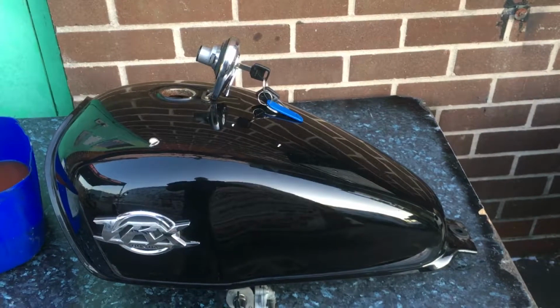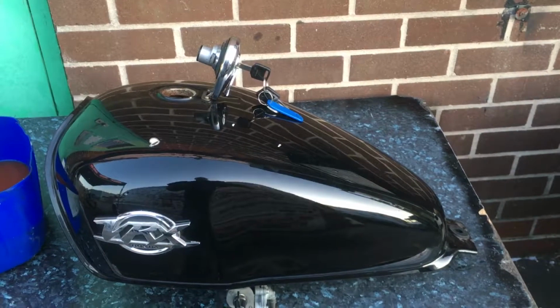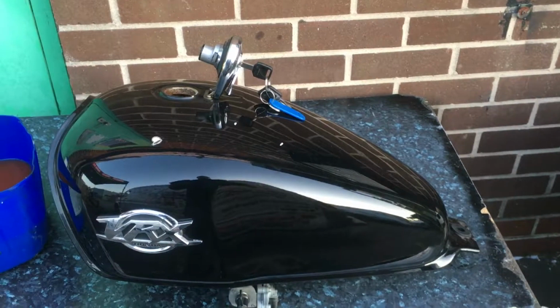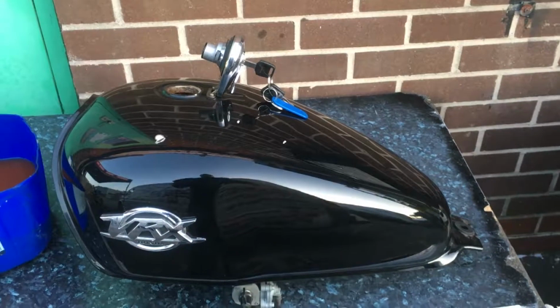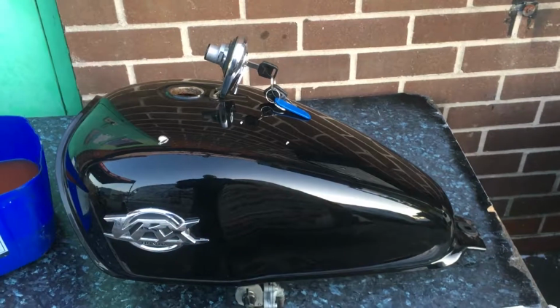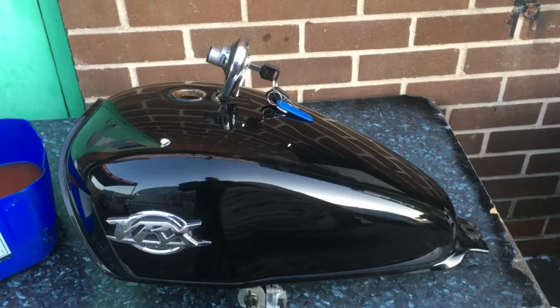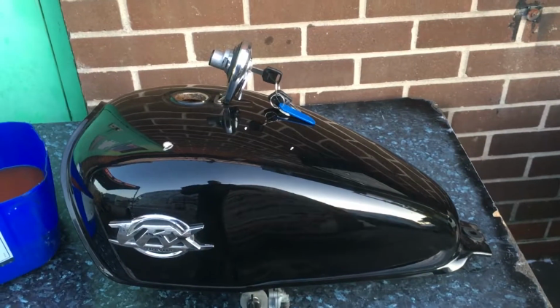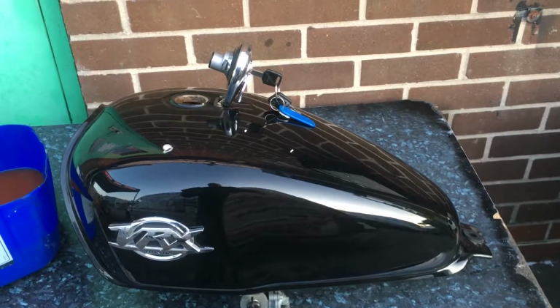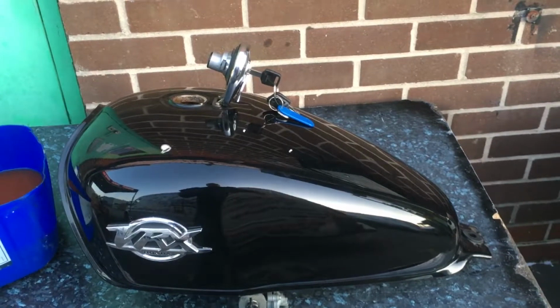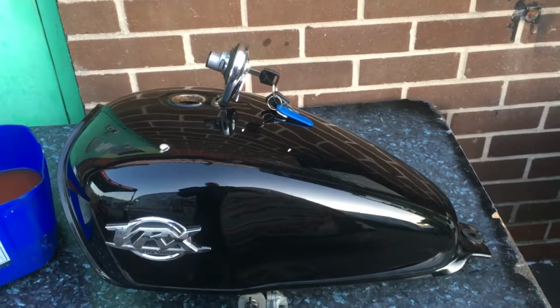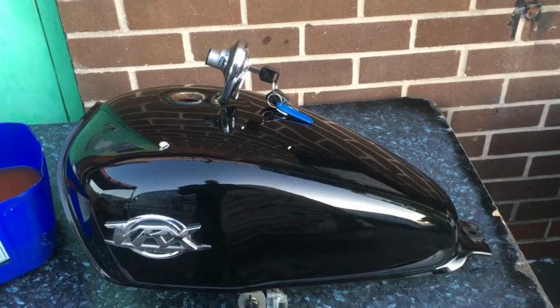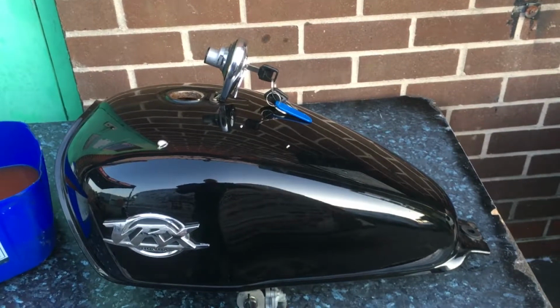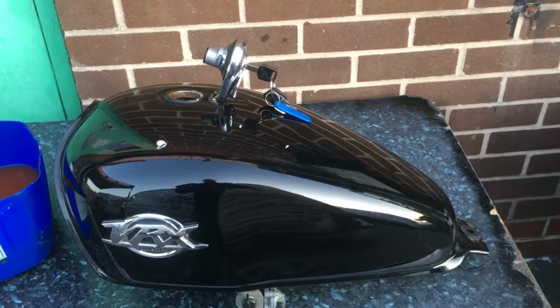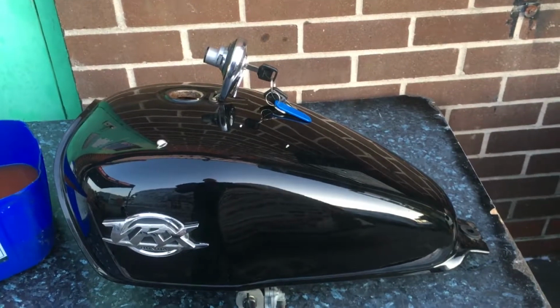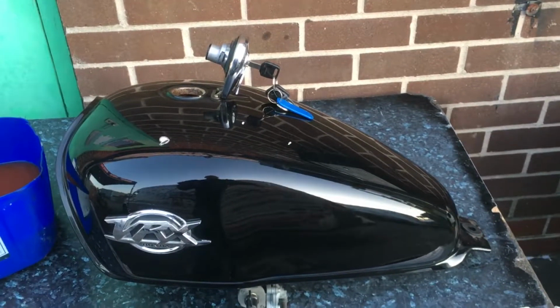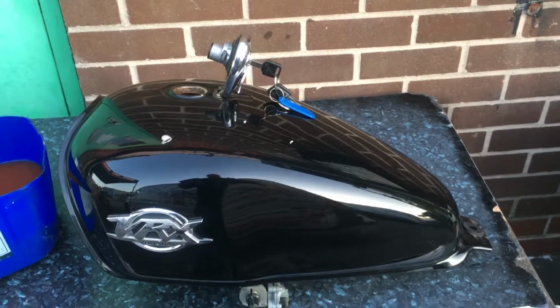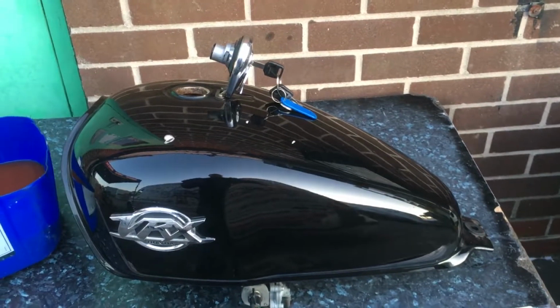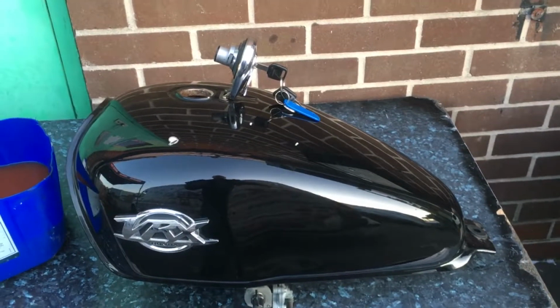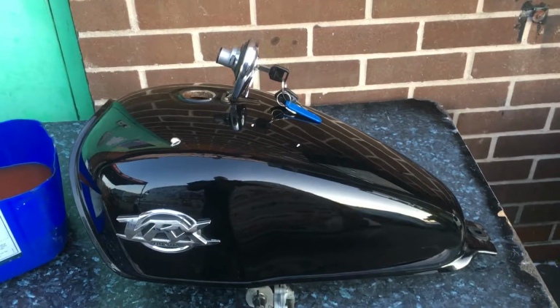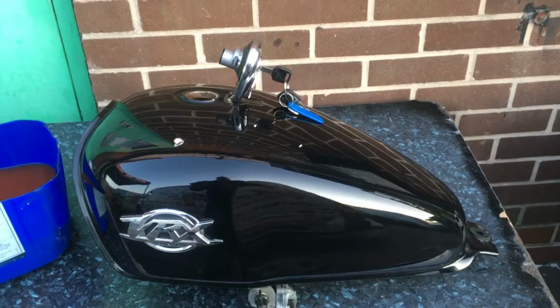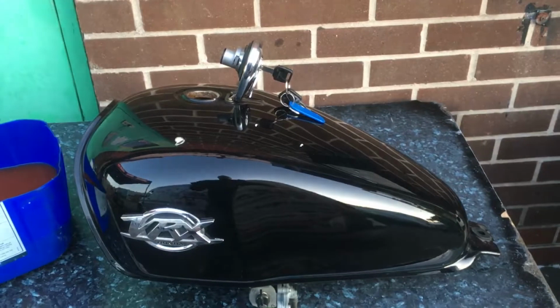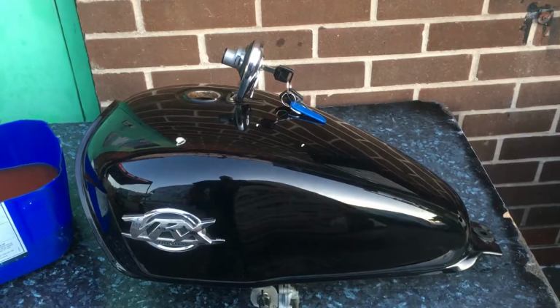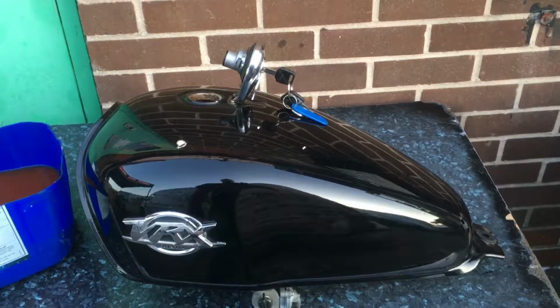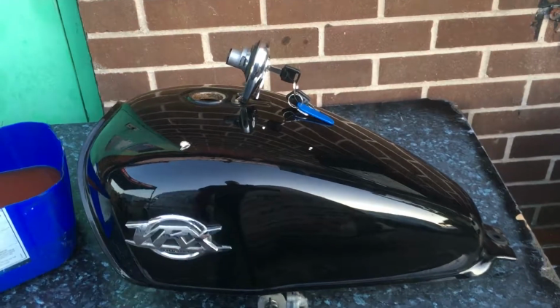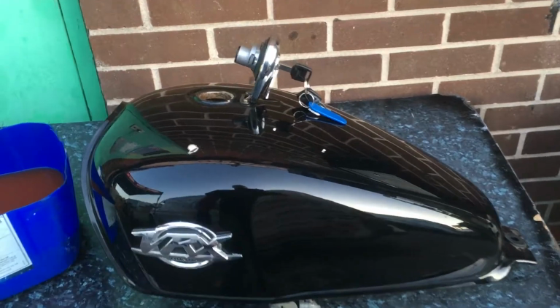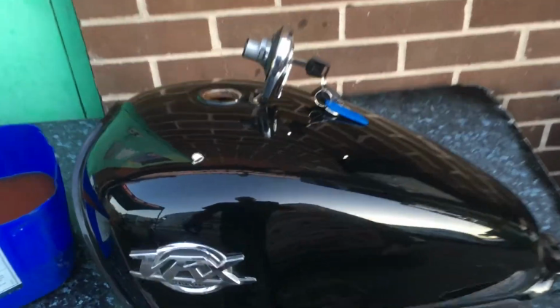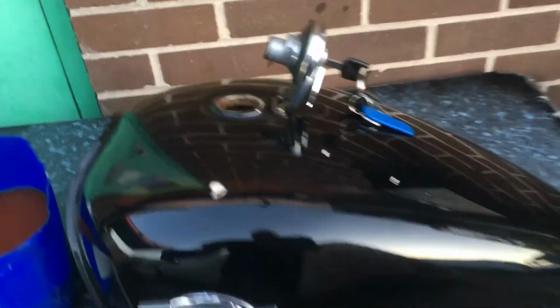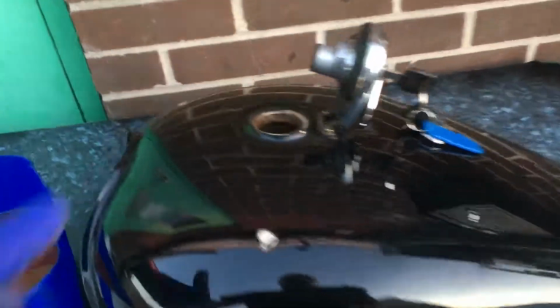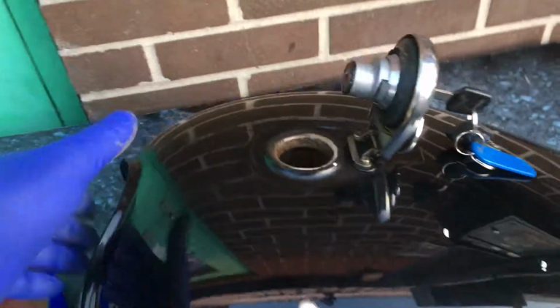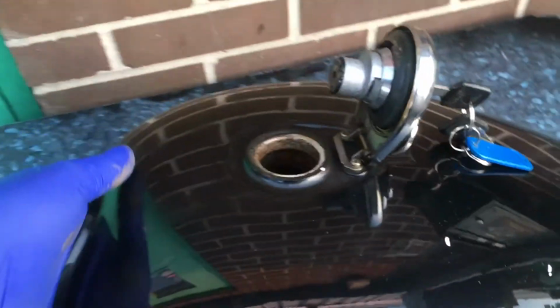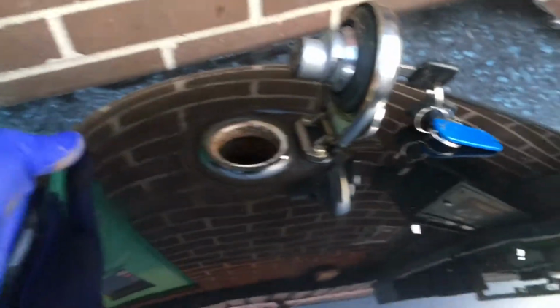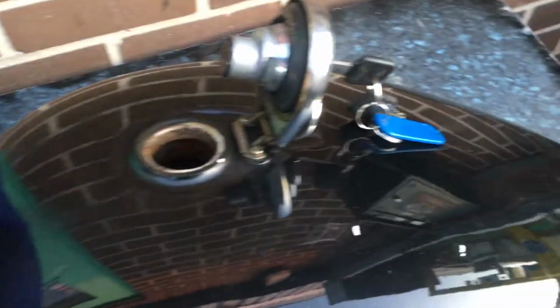Hi, it's Mike from Custom Cruises Wright. Here's our VRX 400 — it will be up for sale soon. We're going to get the tank resprayed.